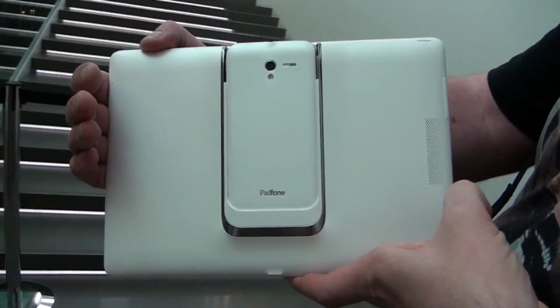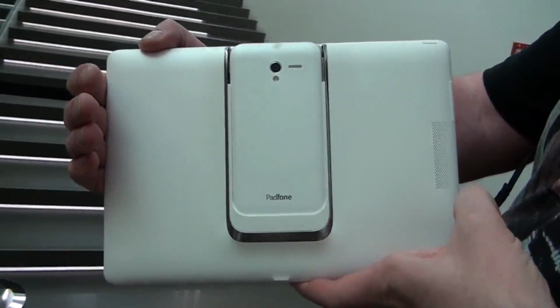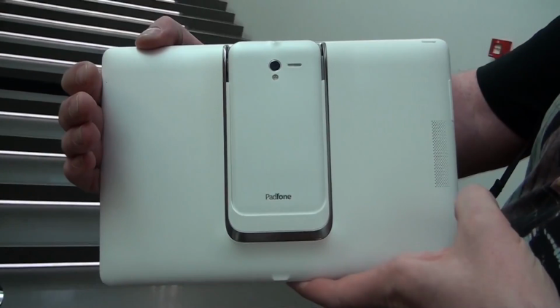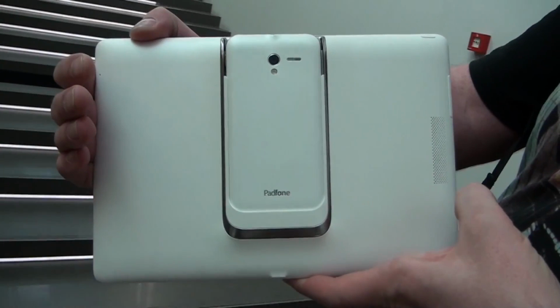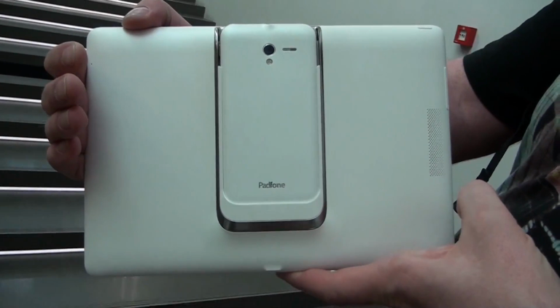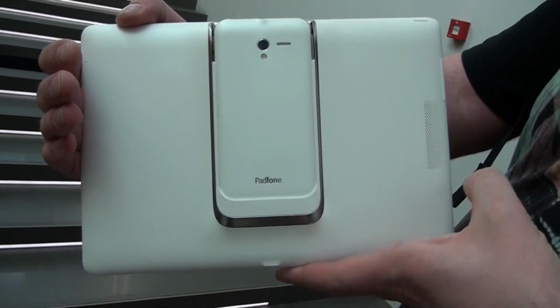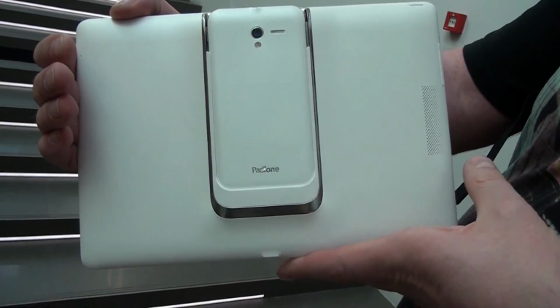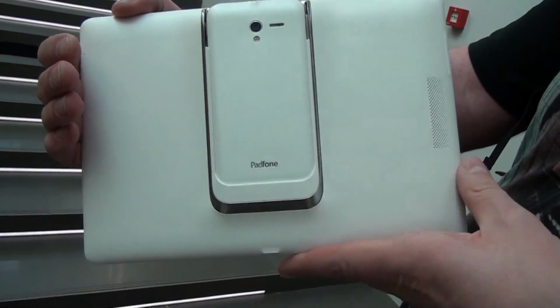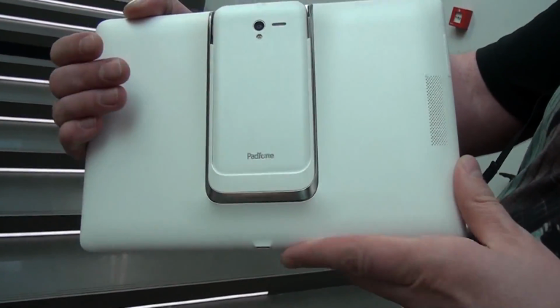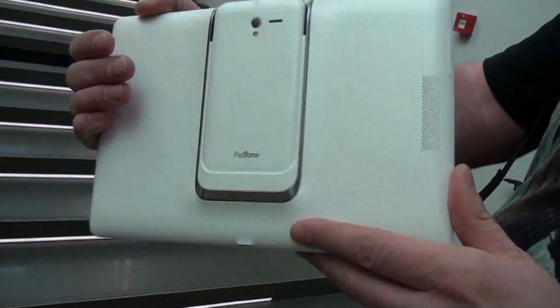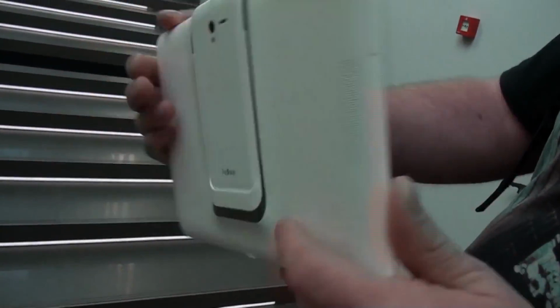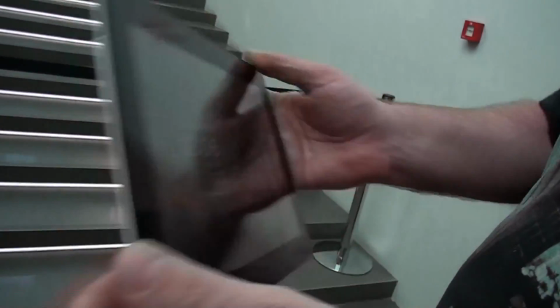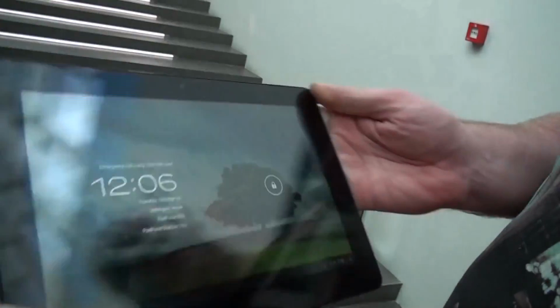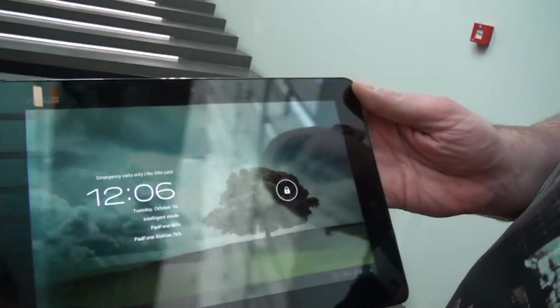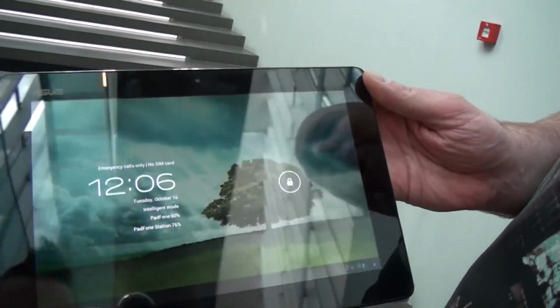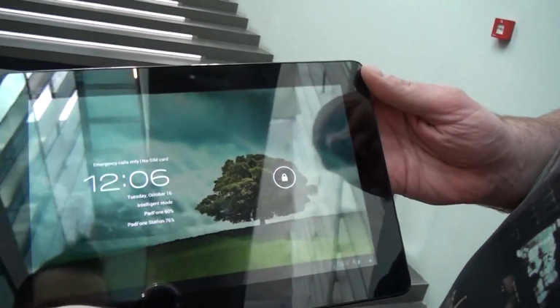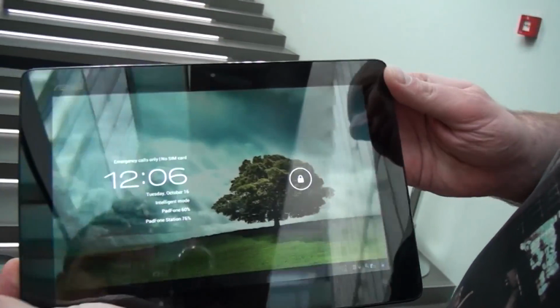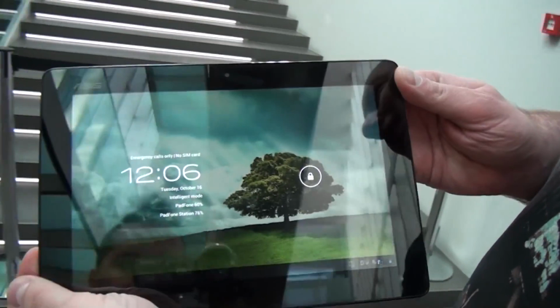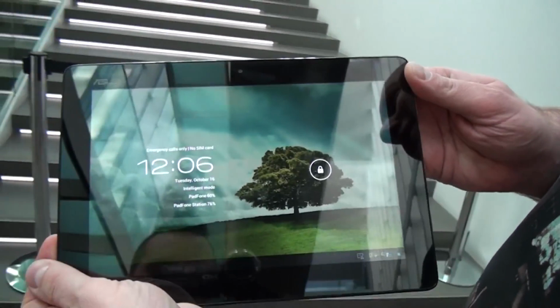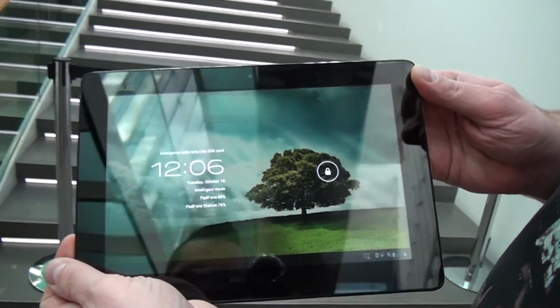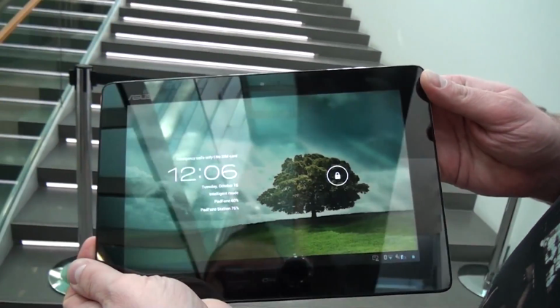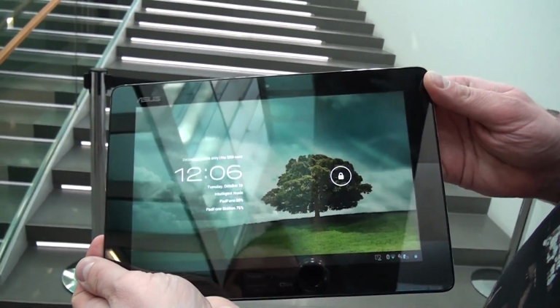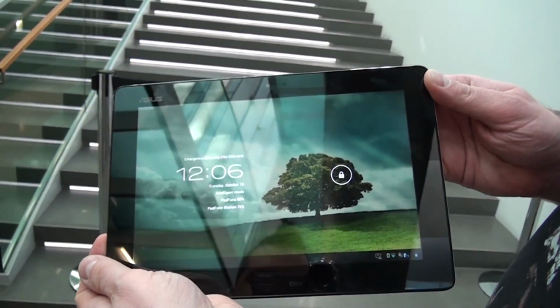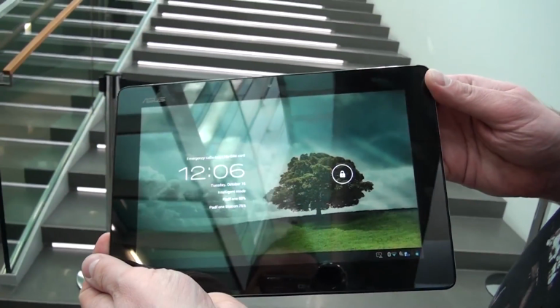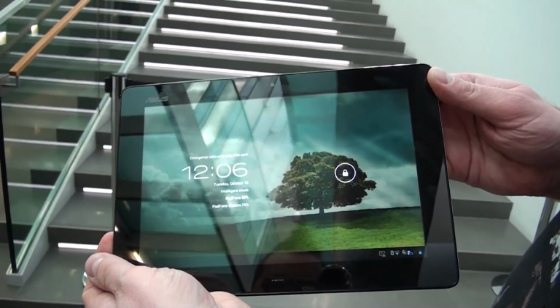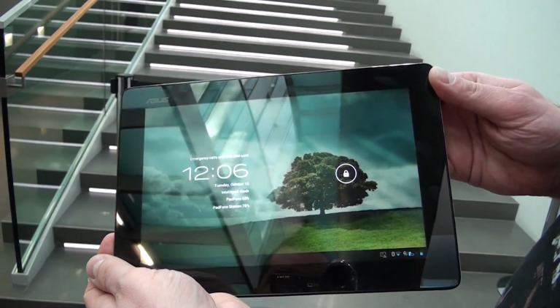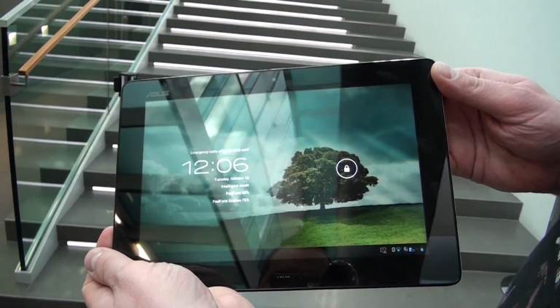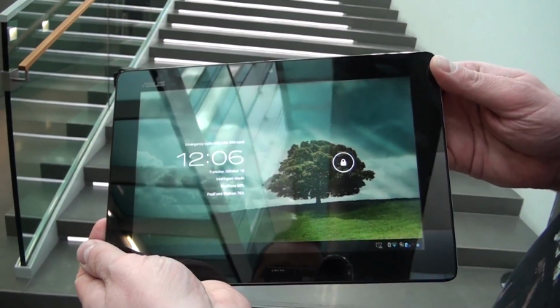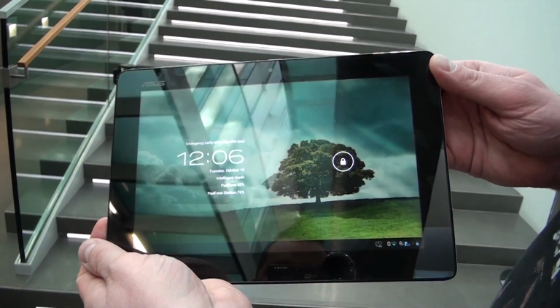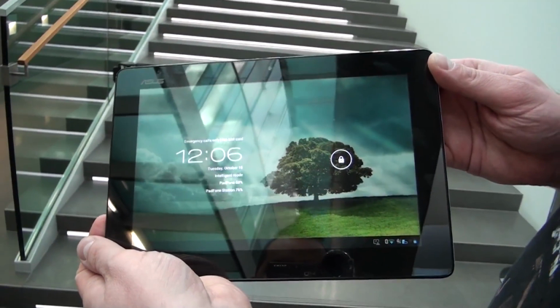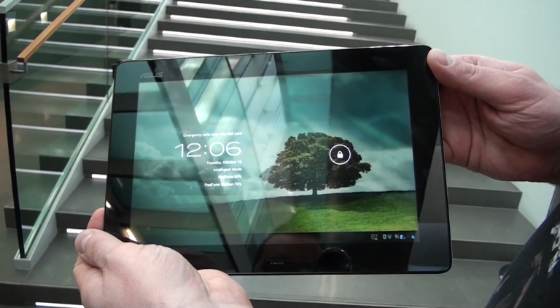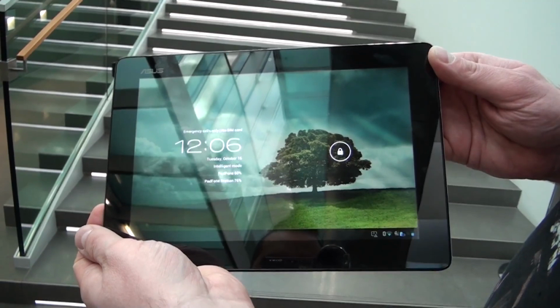This is a quick look at the white ASUS Pad Phone 2. If you like my manhands, thumbs up the video.